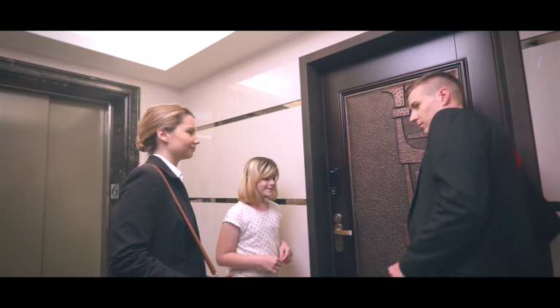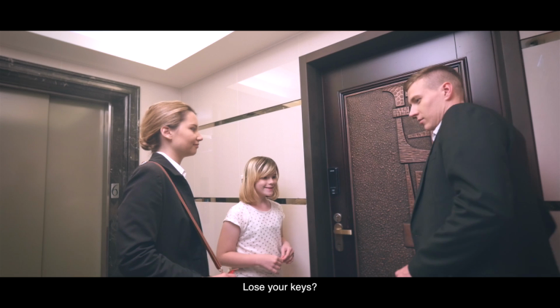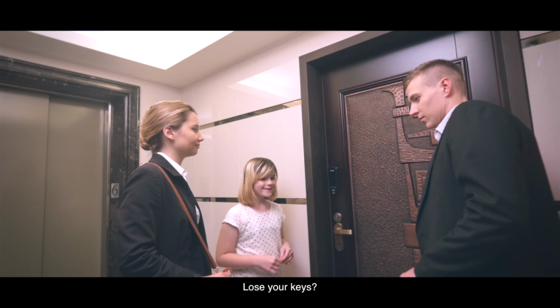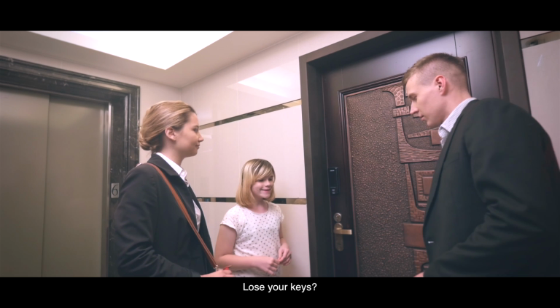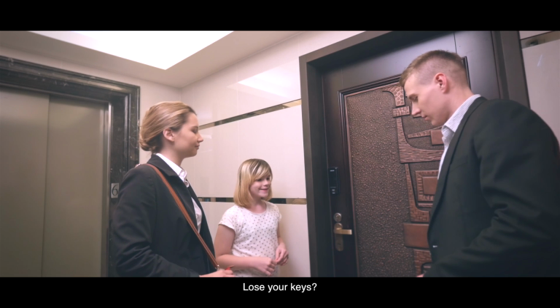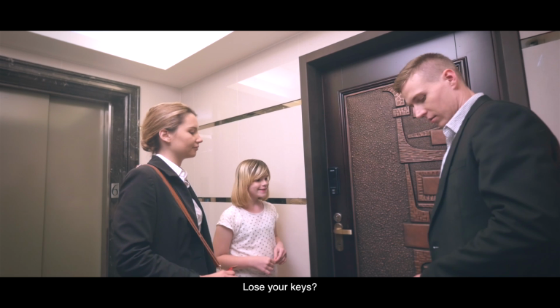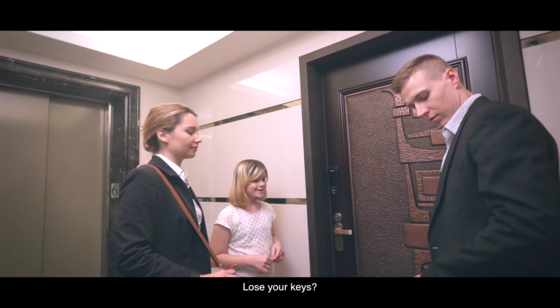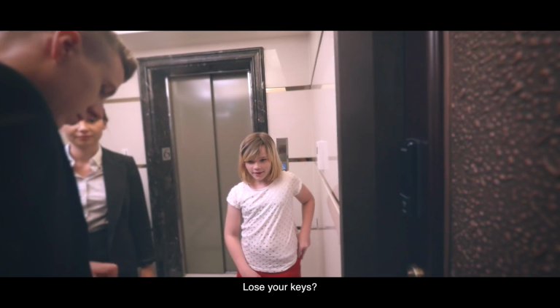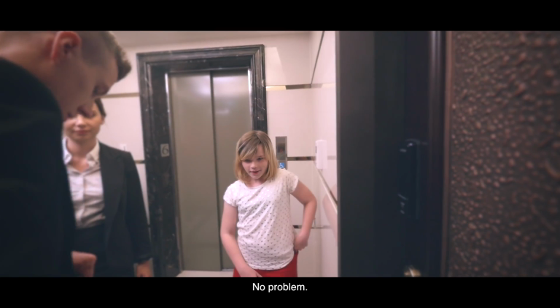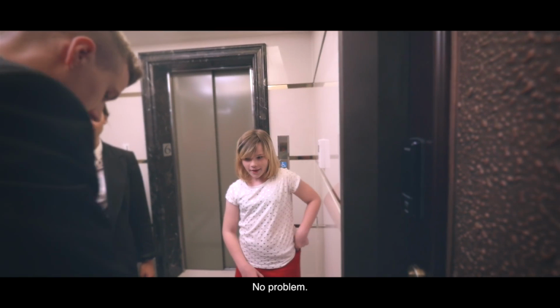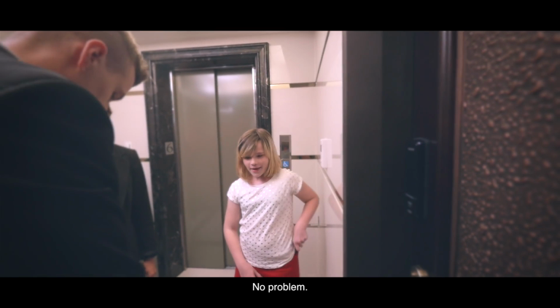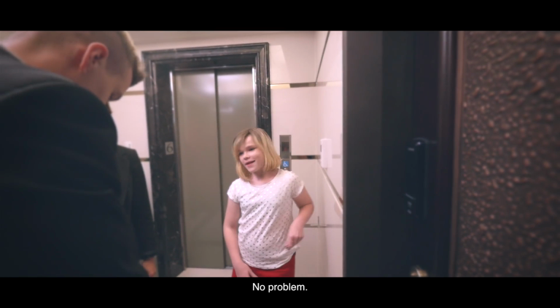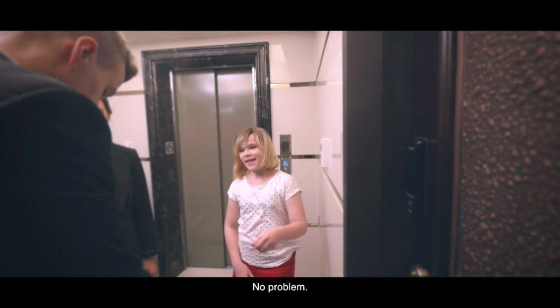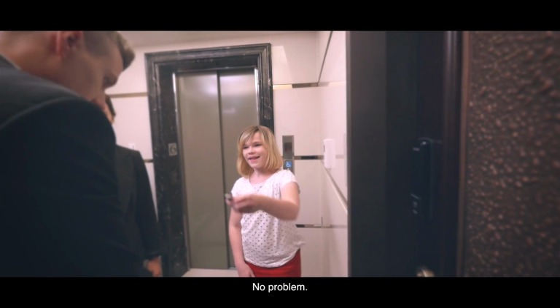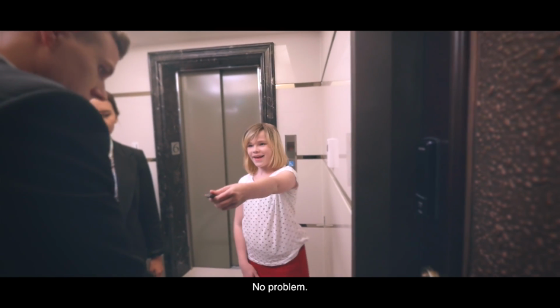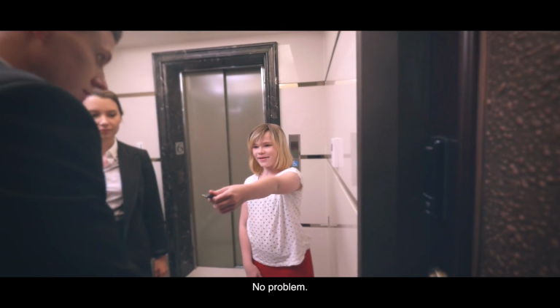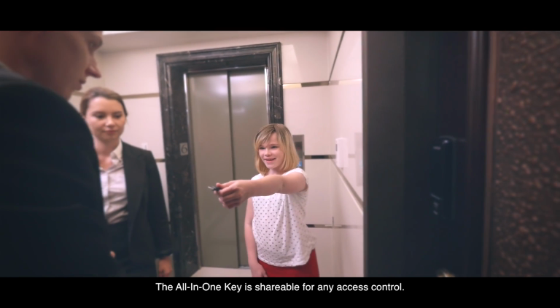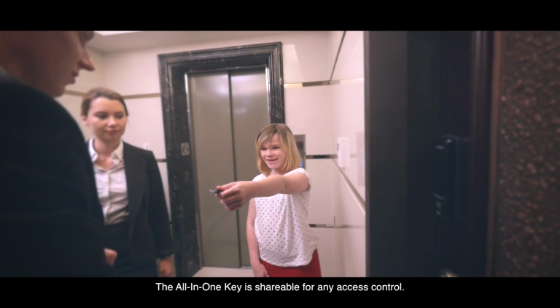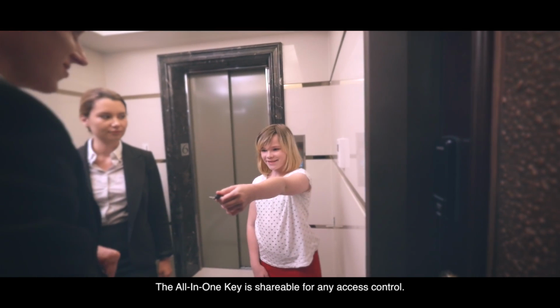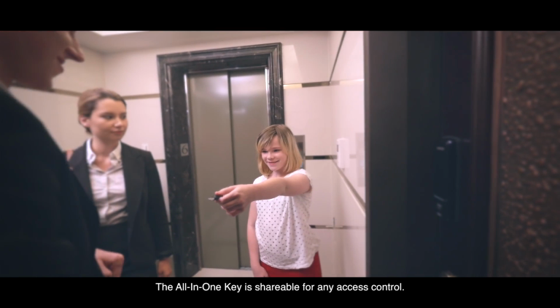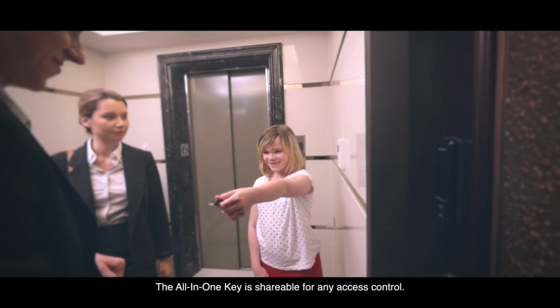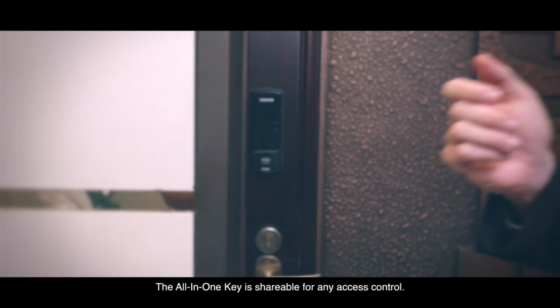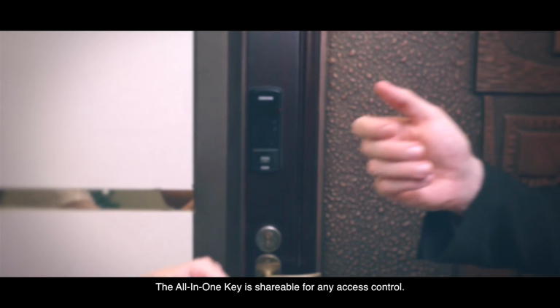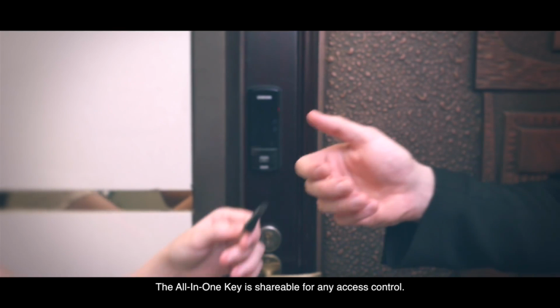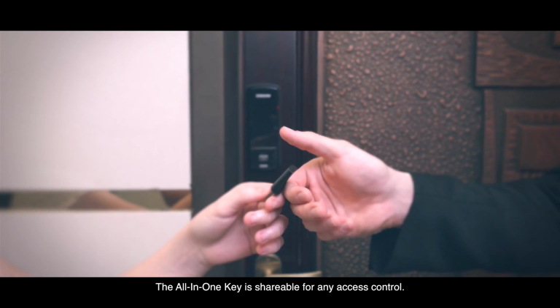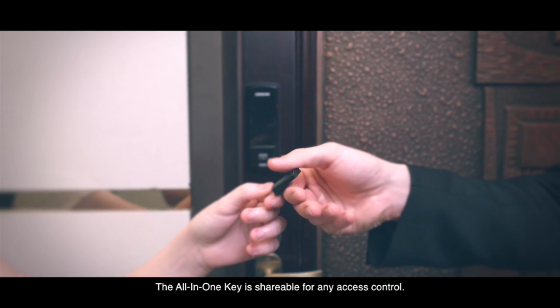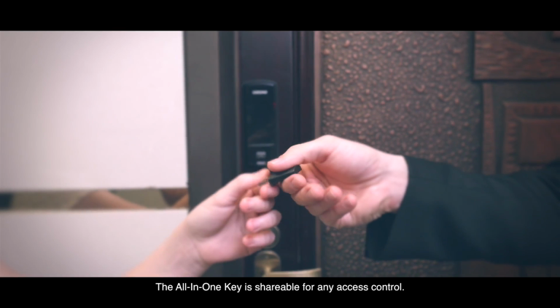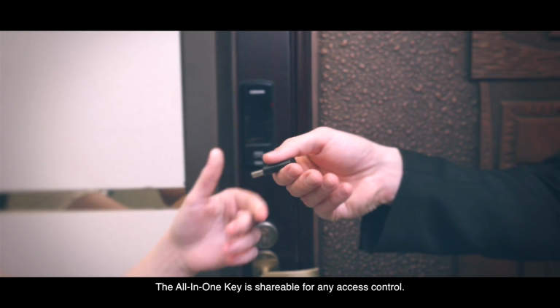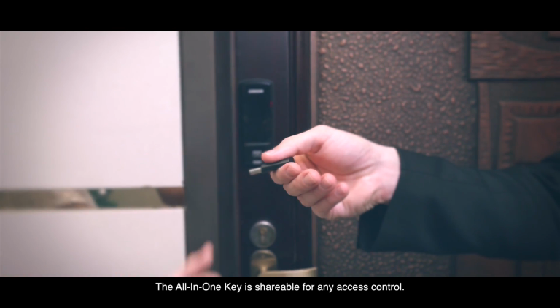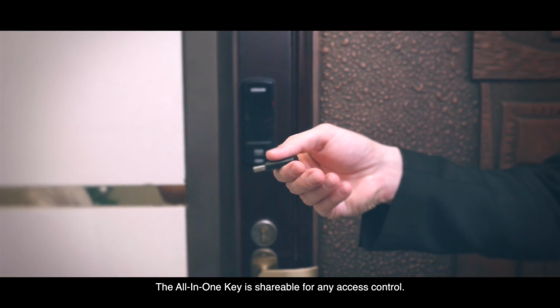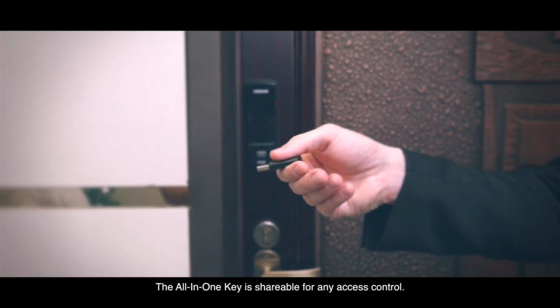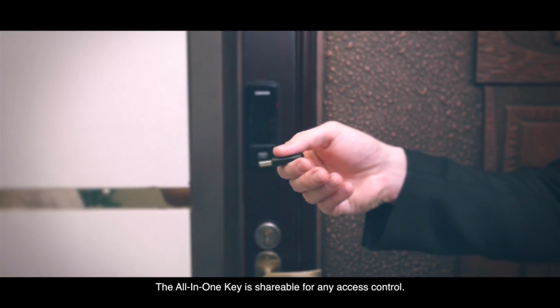Lose your keys? No problem. The all-in-one key is shareable for any access control.